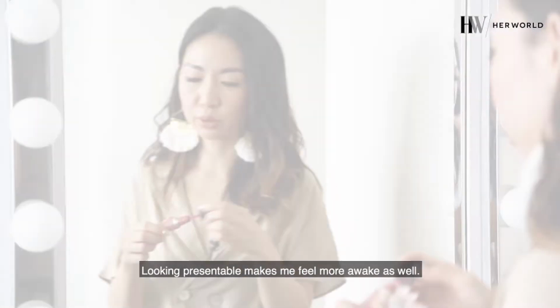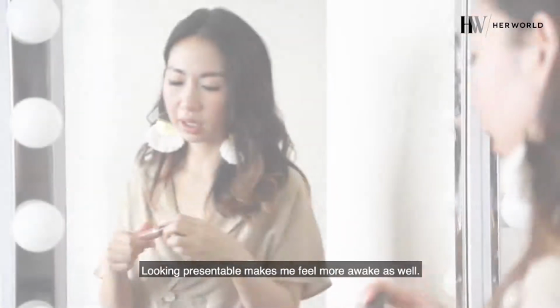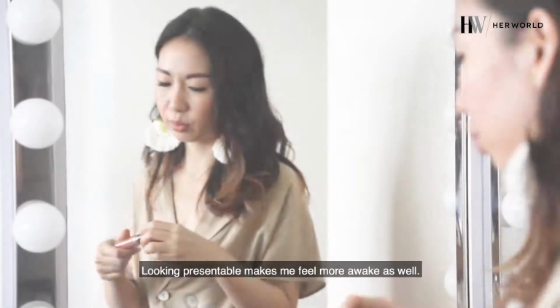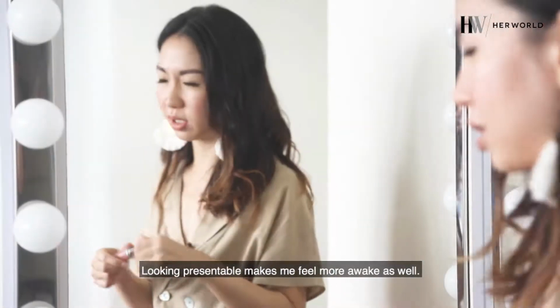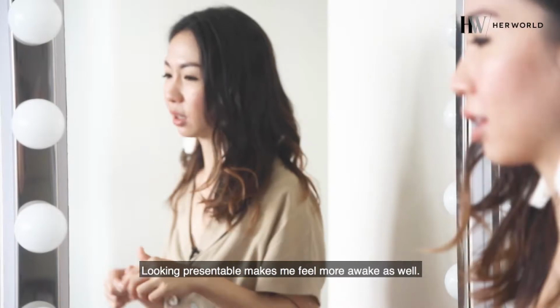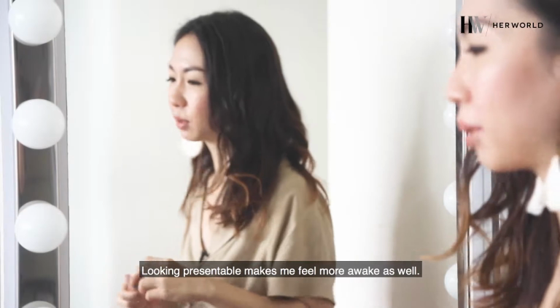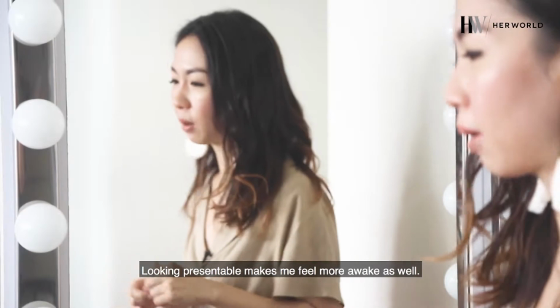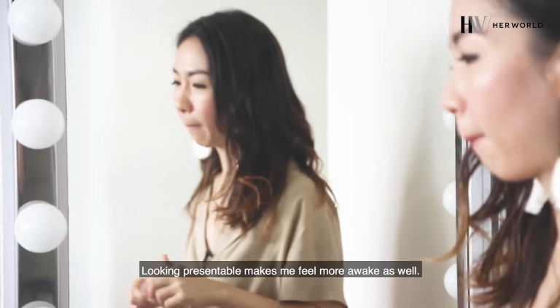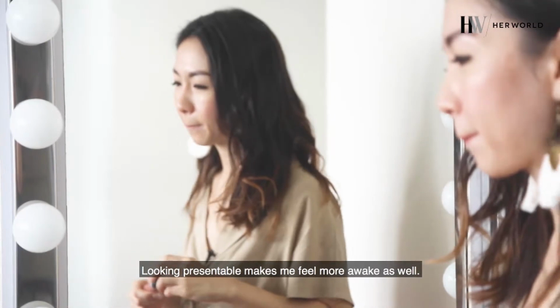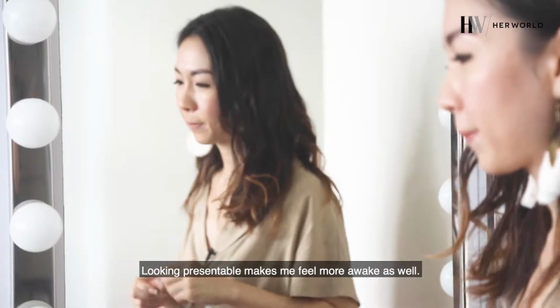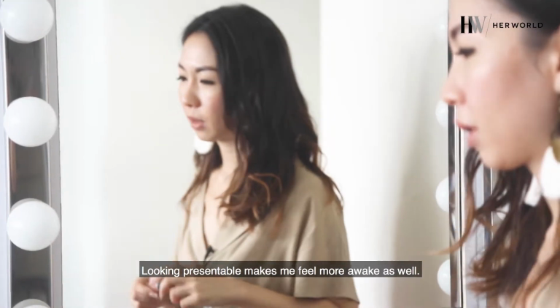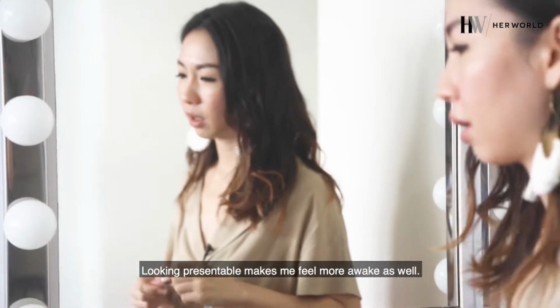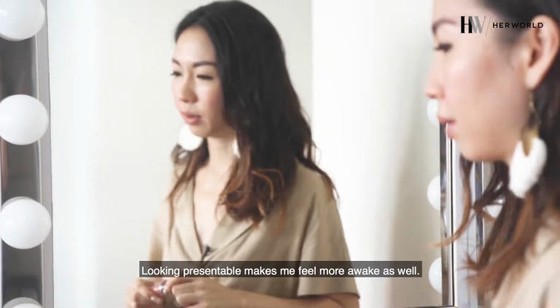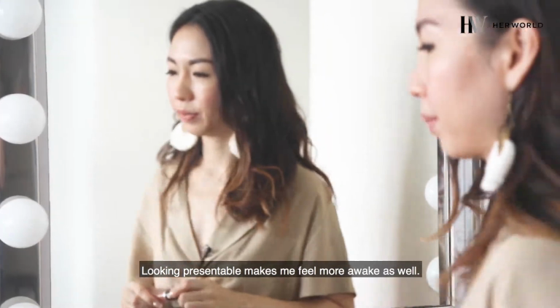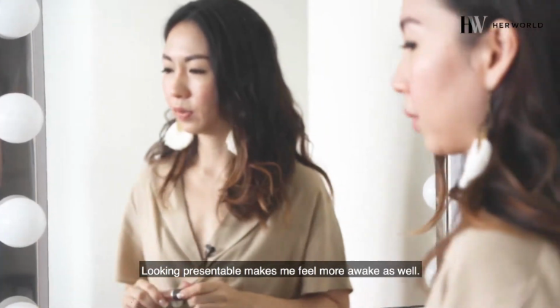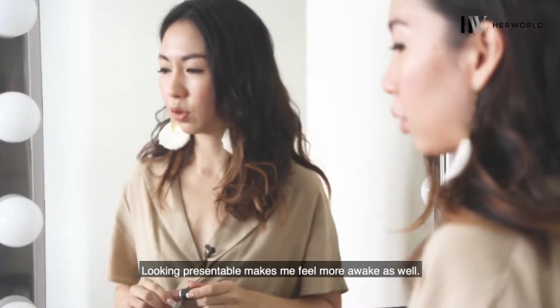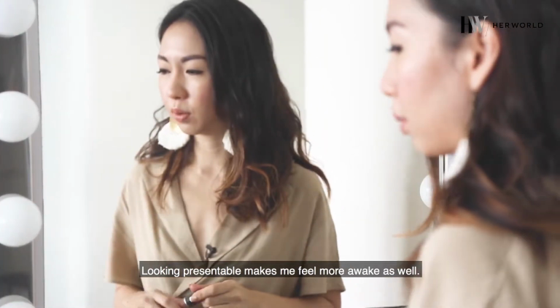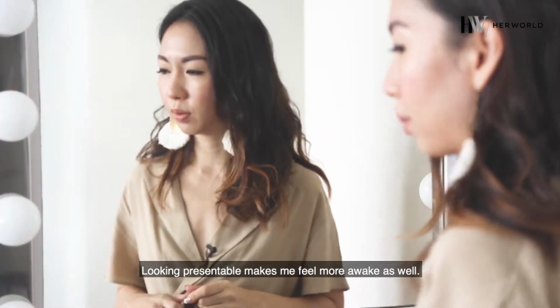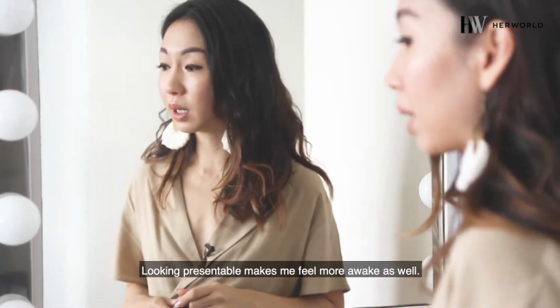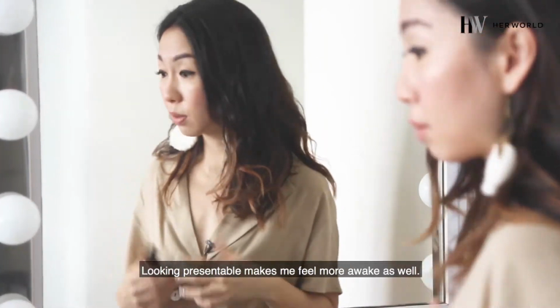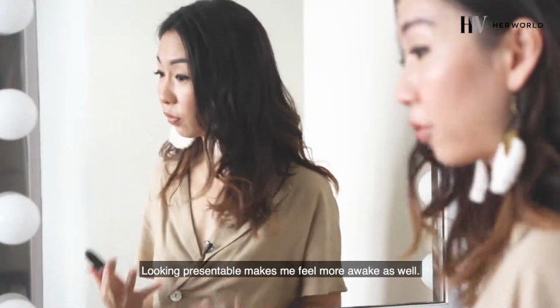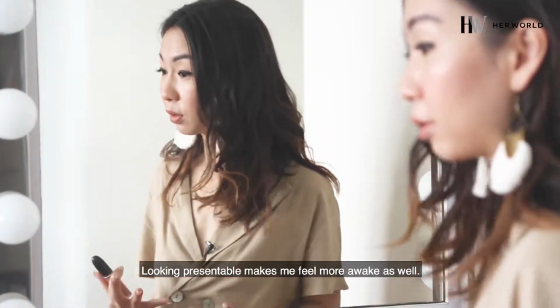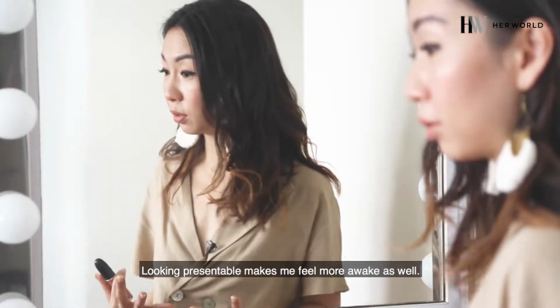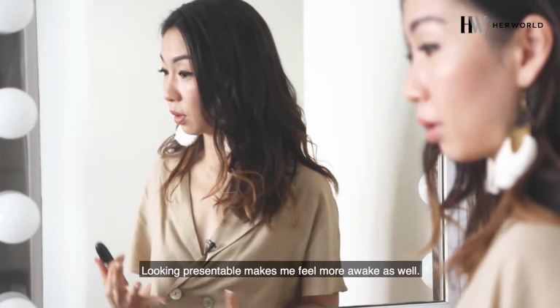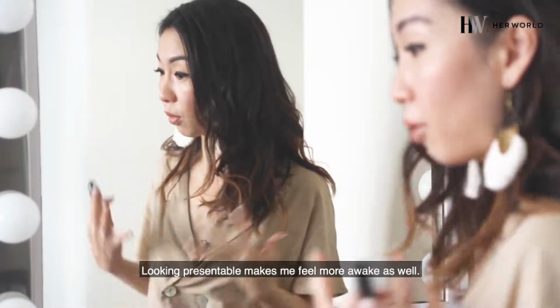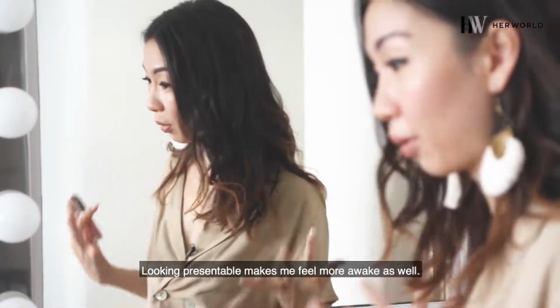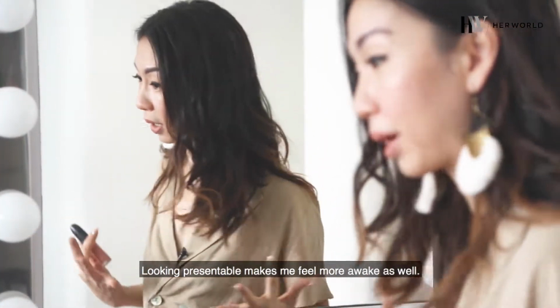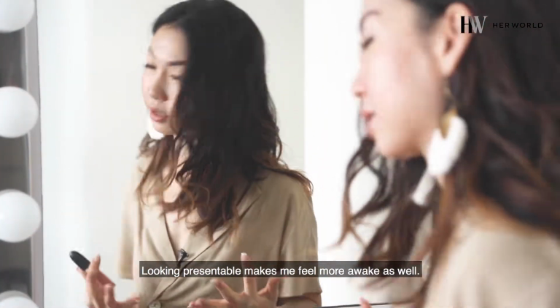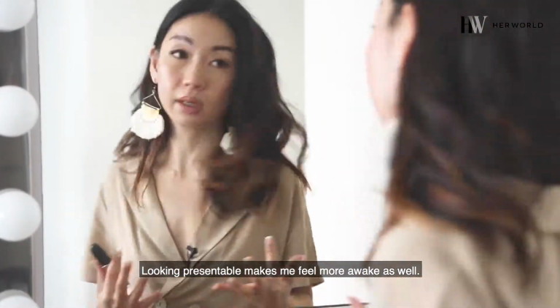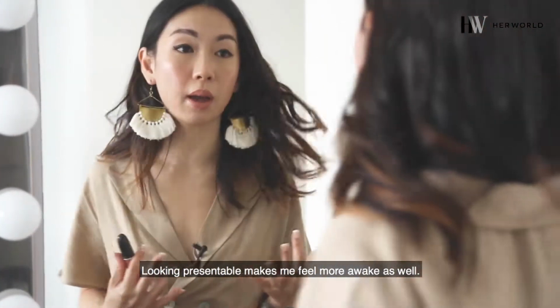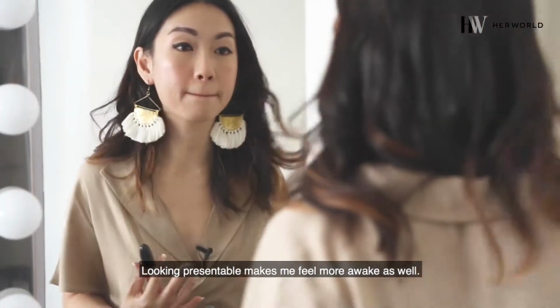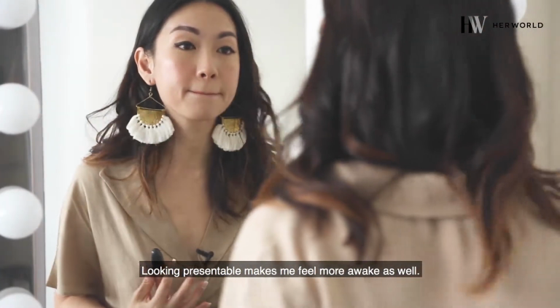Looking presentable makes me feel more awake as well.